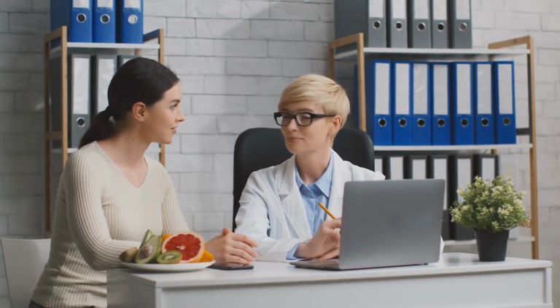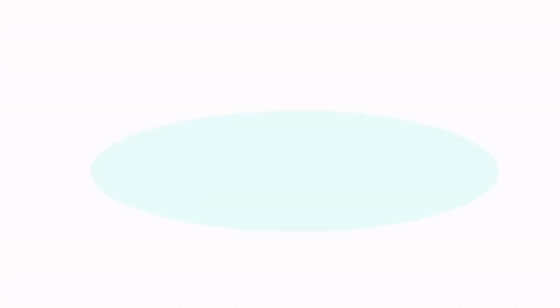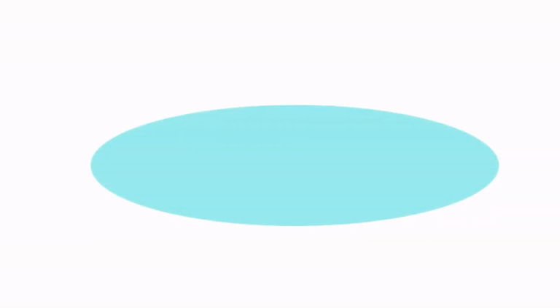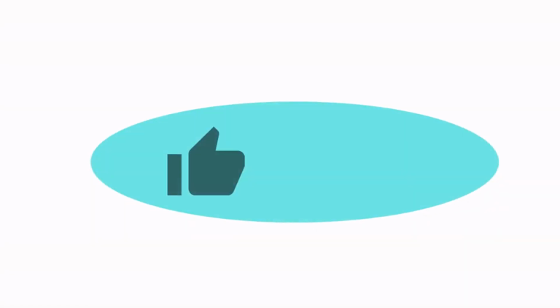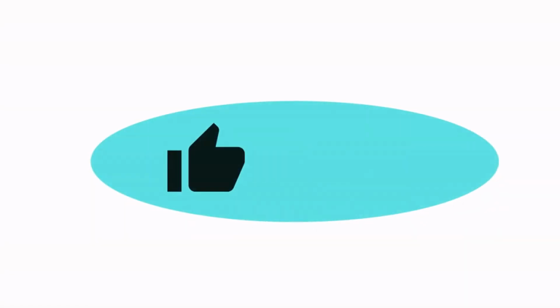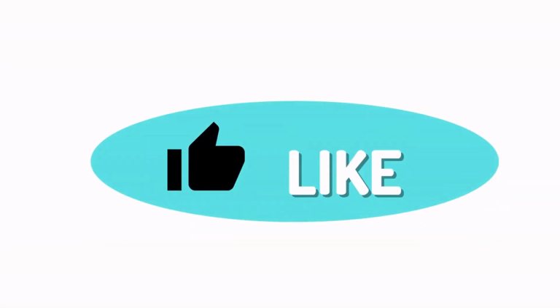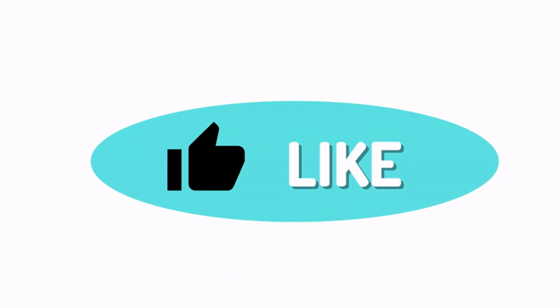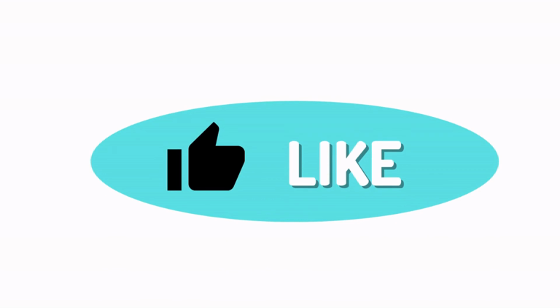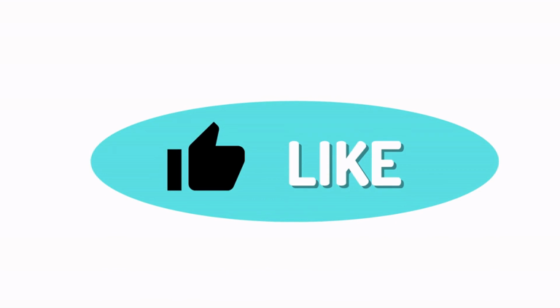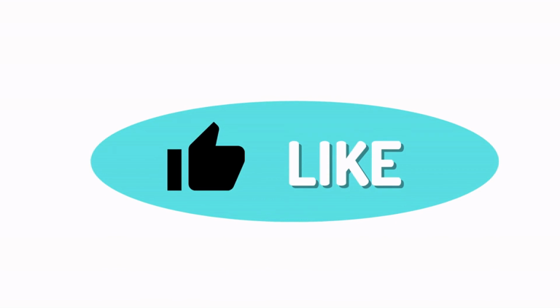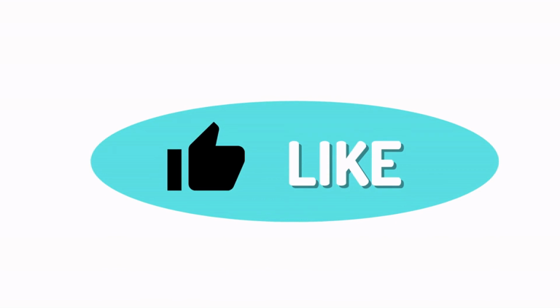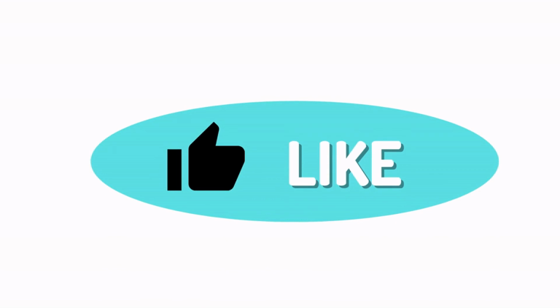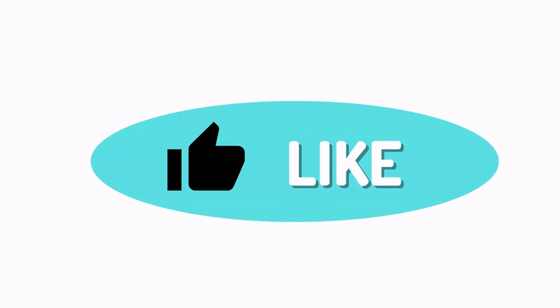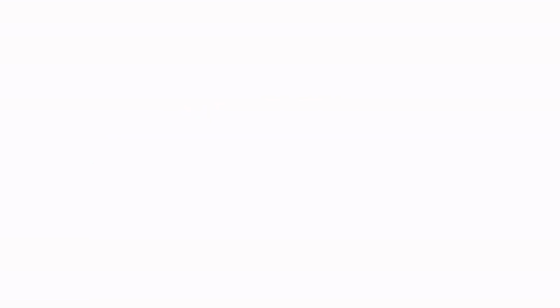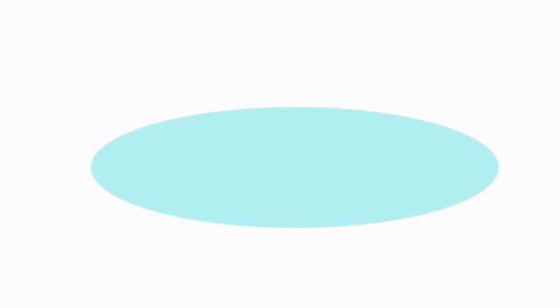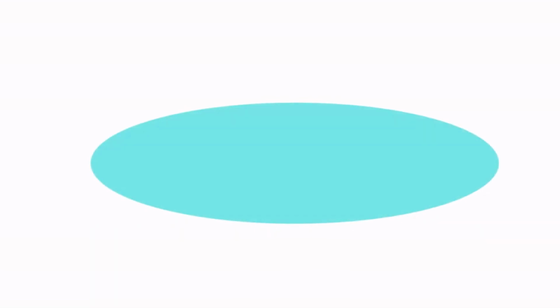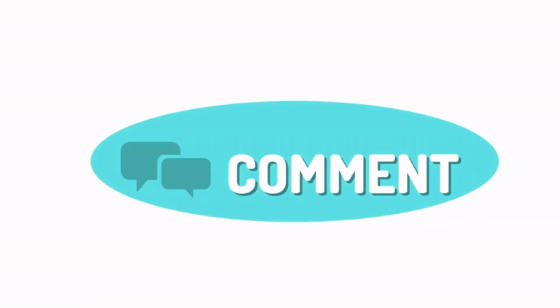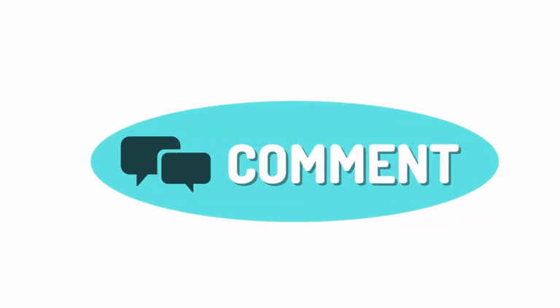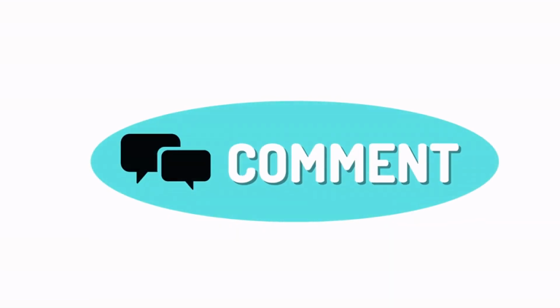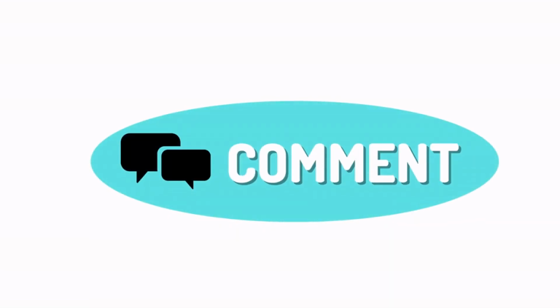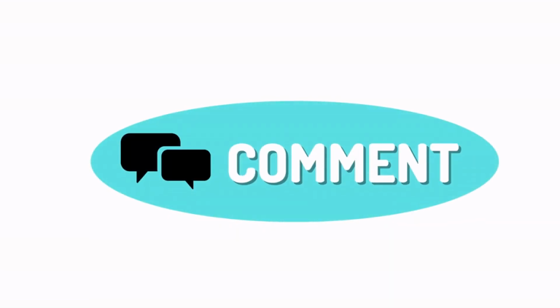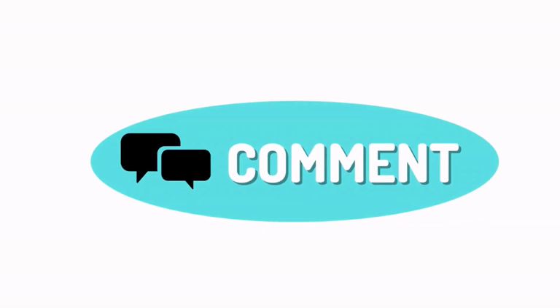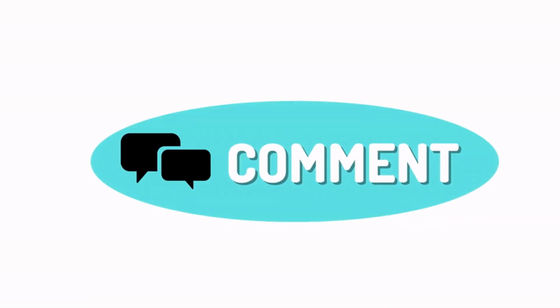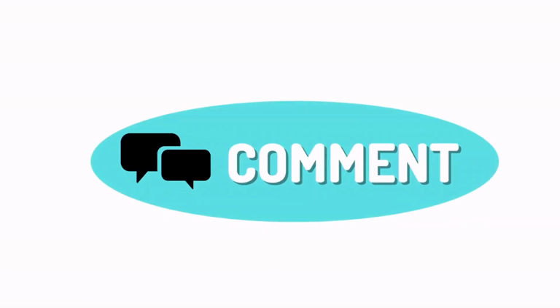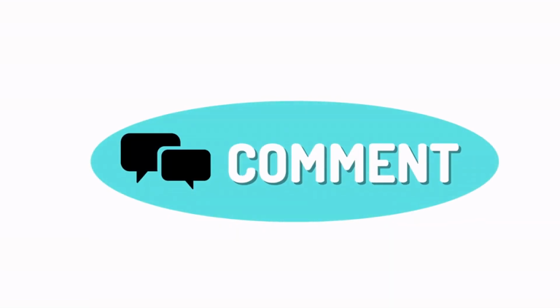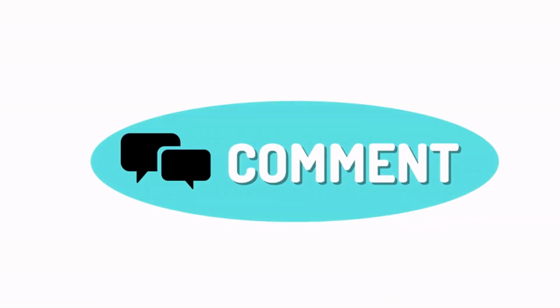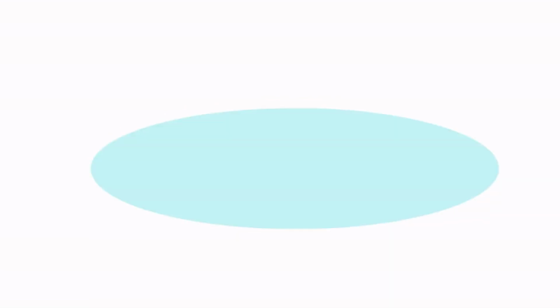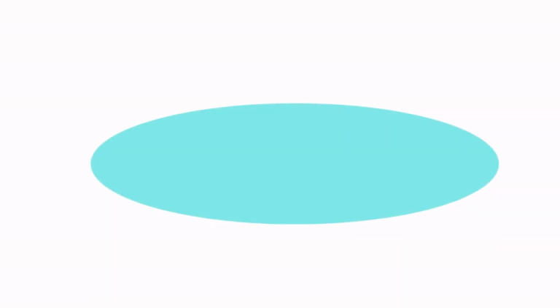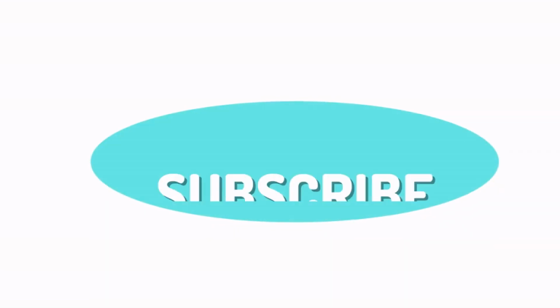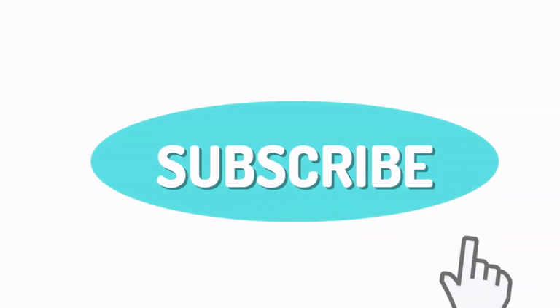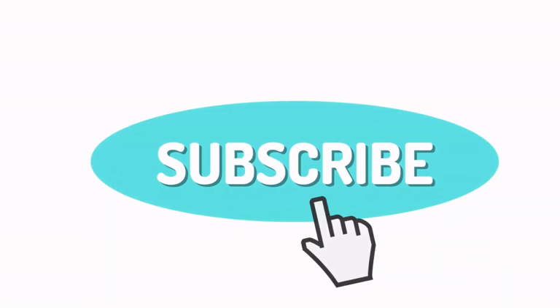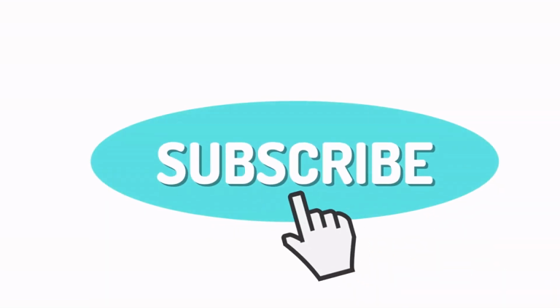If you enjoyed watching this video, then like and subscribe to my channel. See you in the next video.